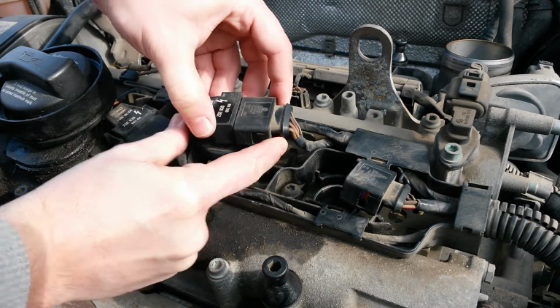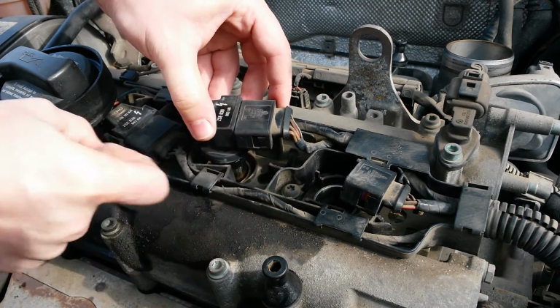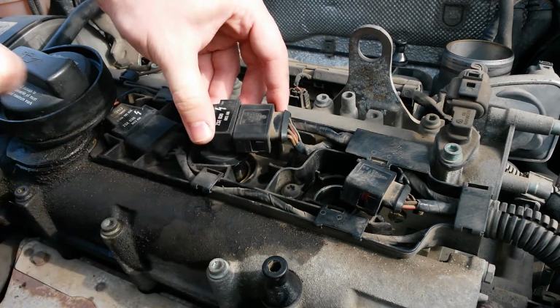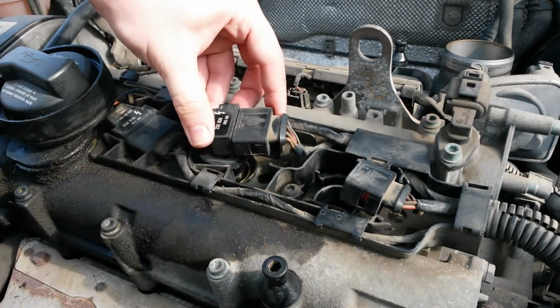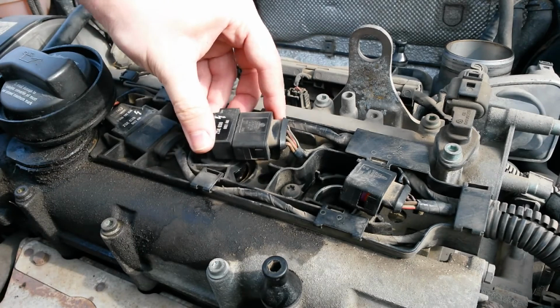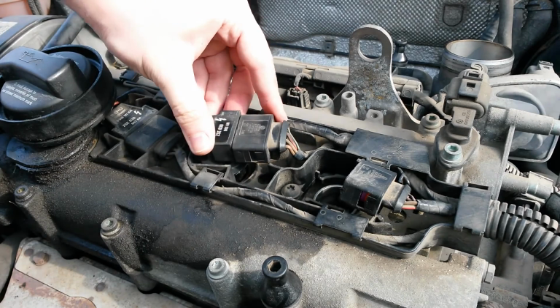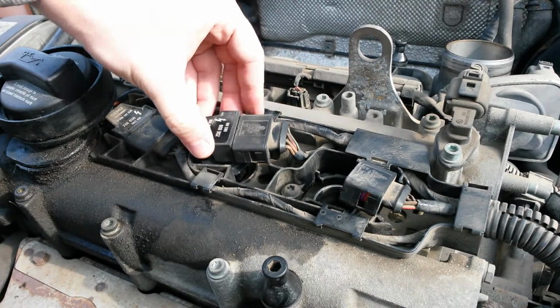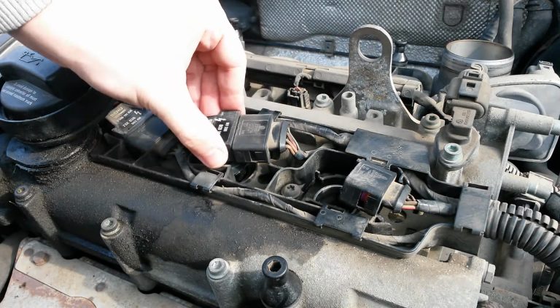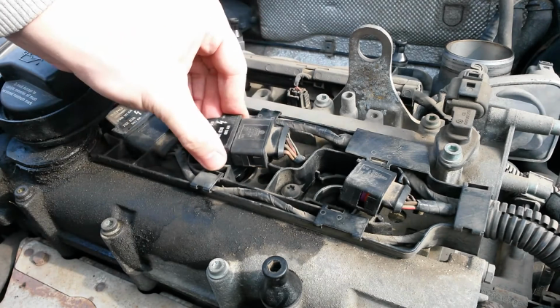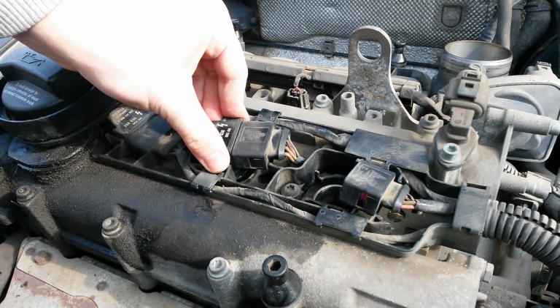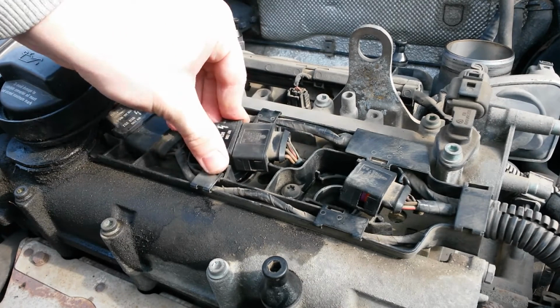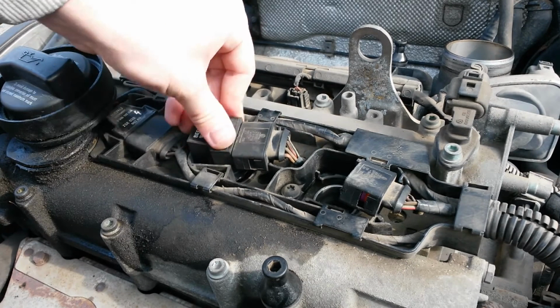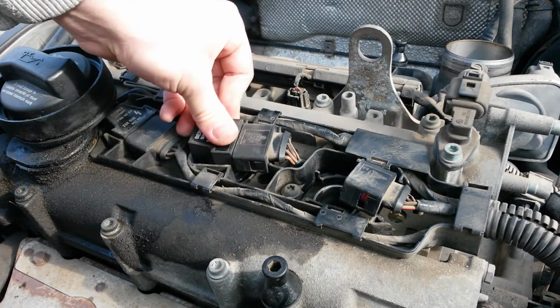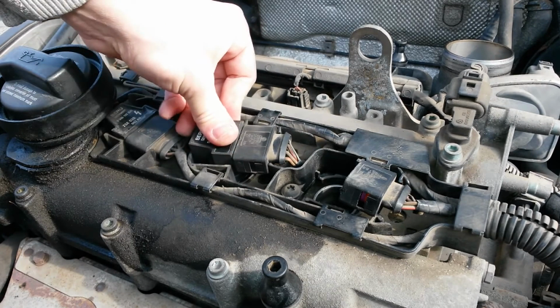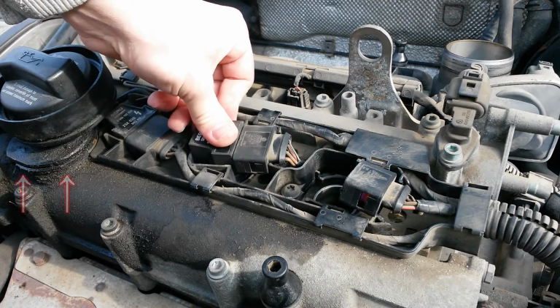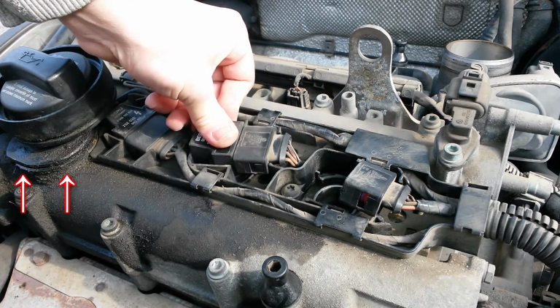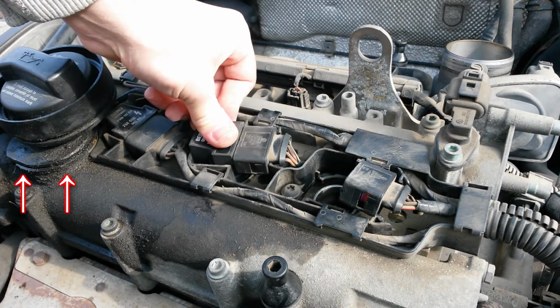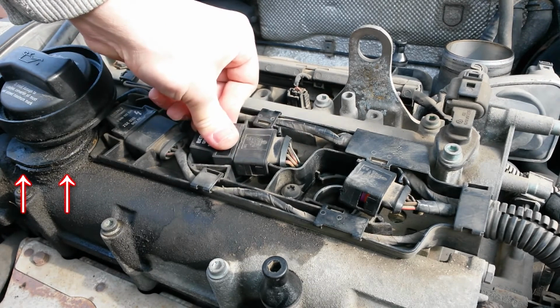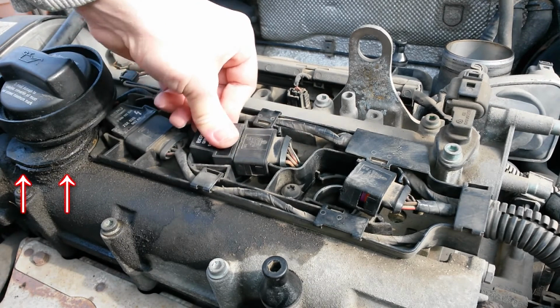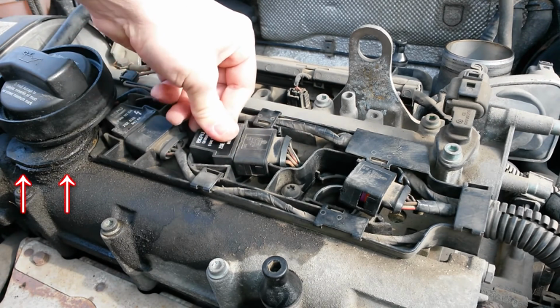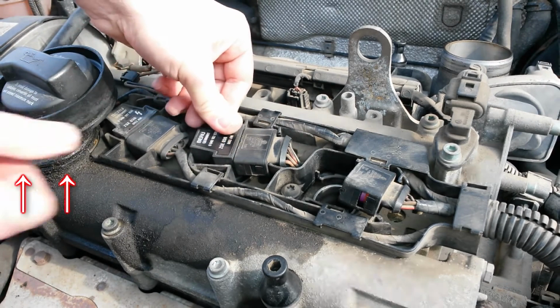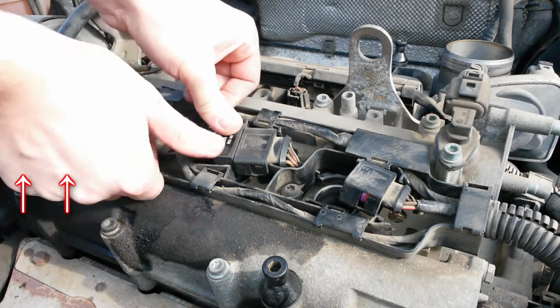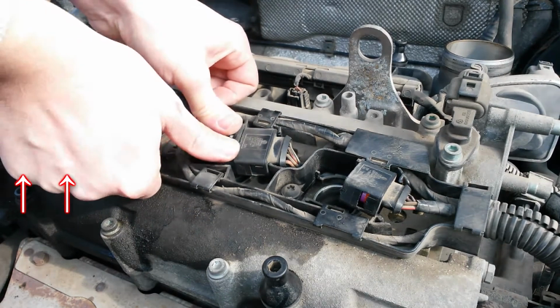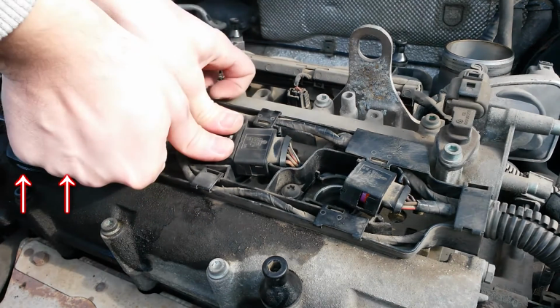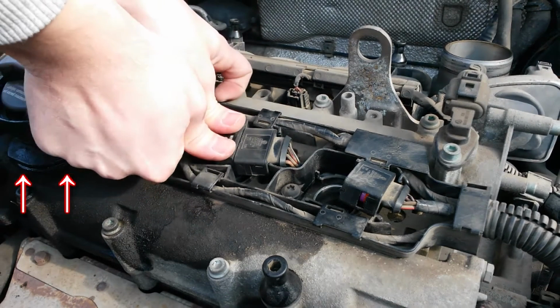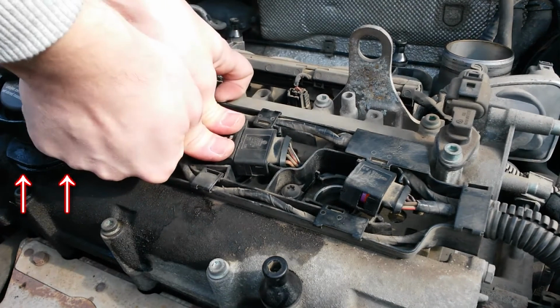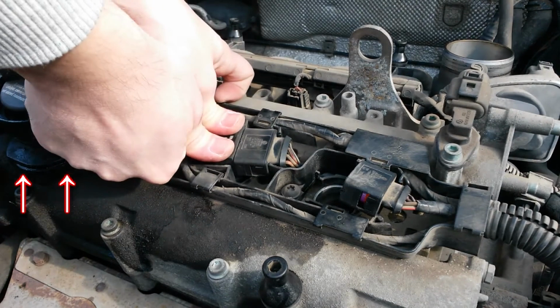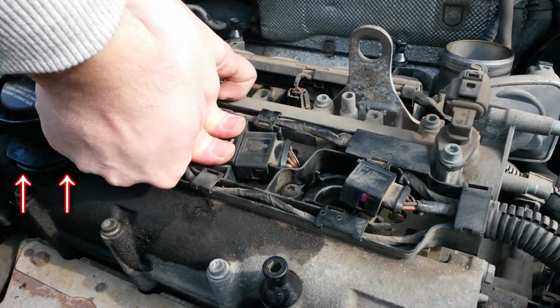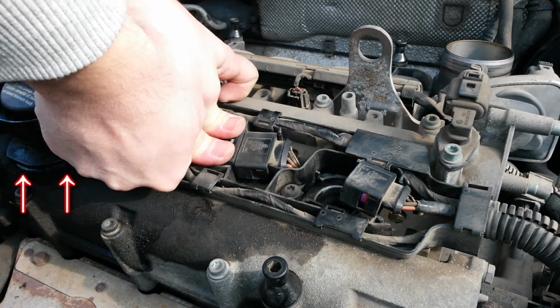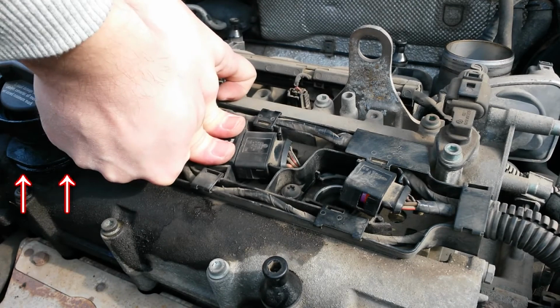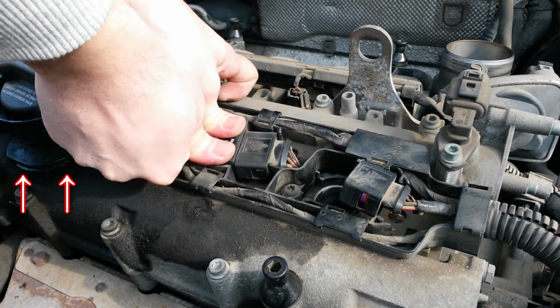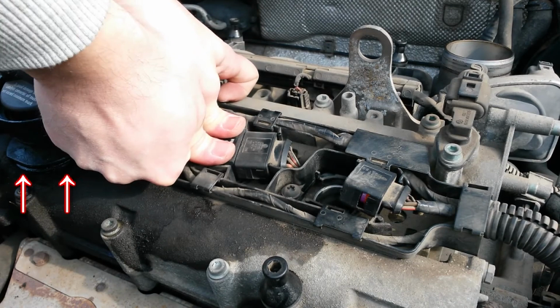To replace the two ignition coils on the left side, you need to rotate the entire oil cap counterclockwise and remove it.